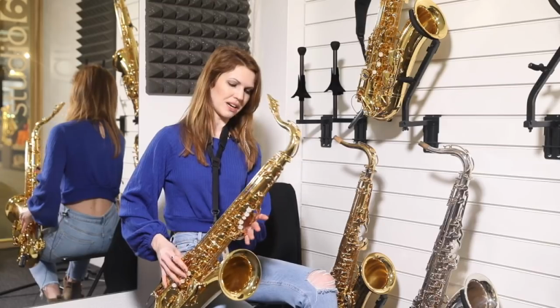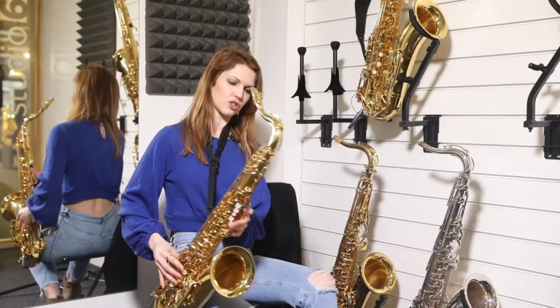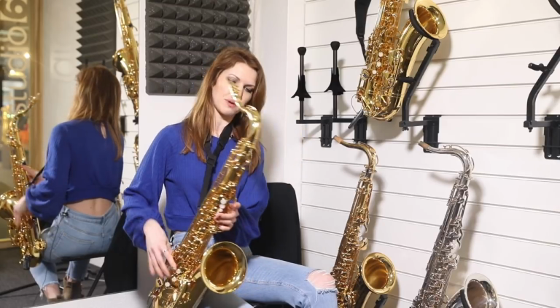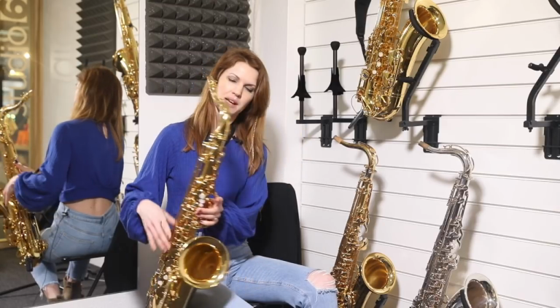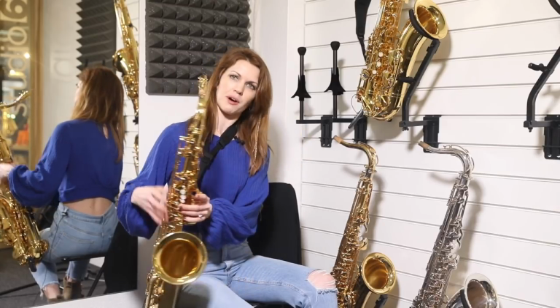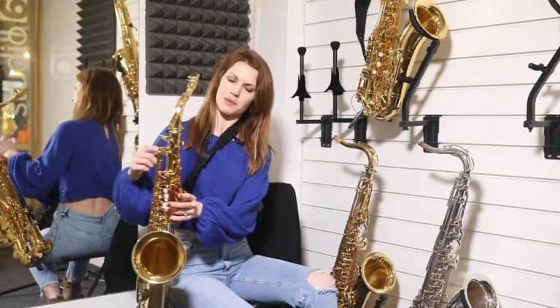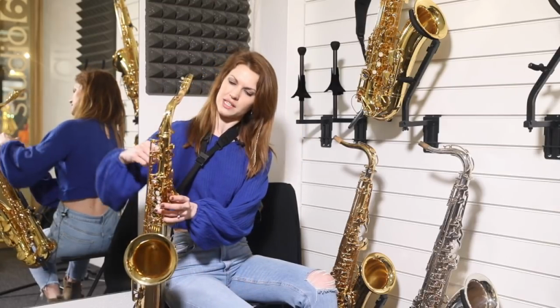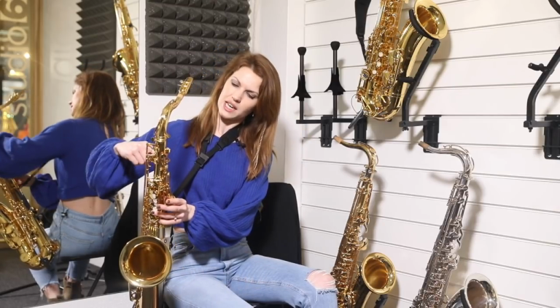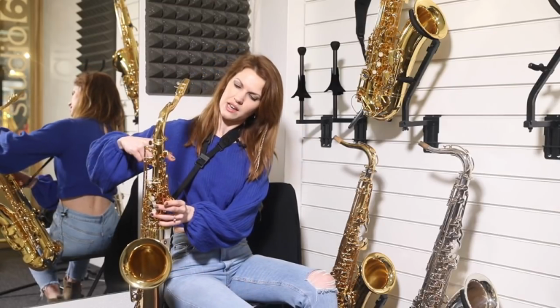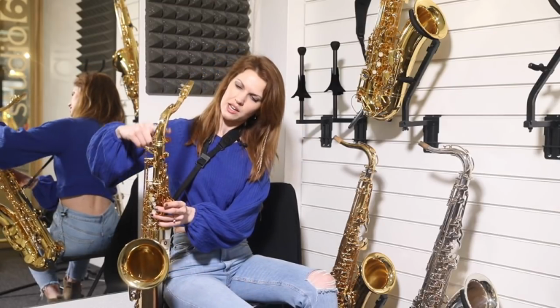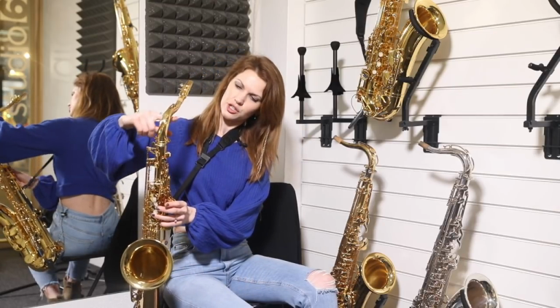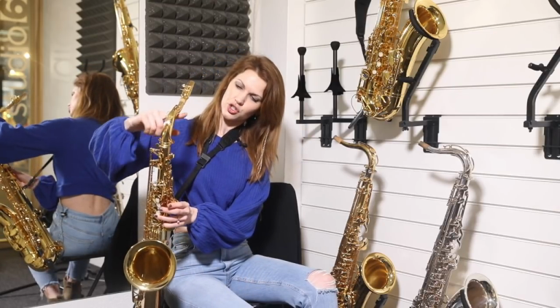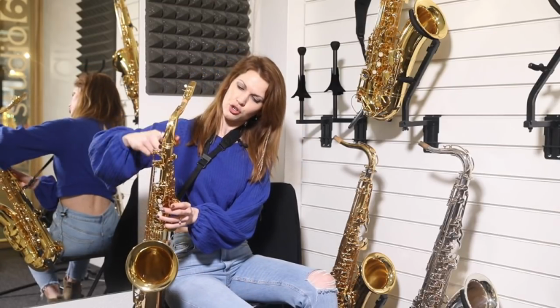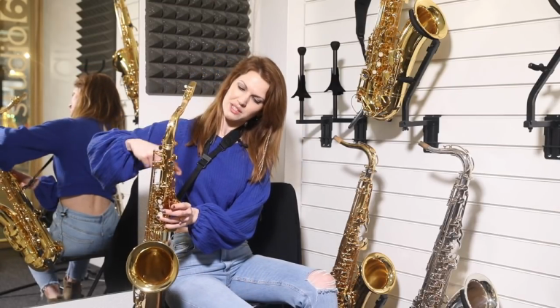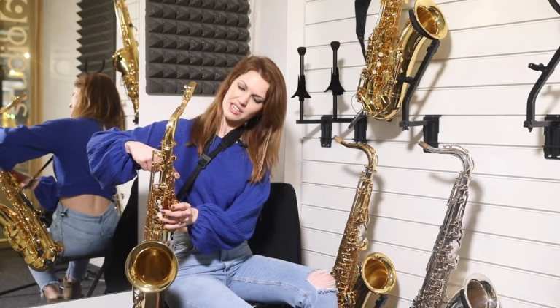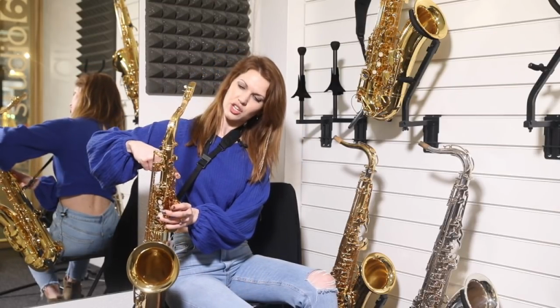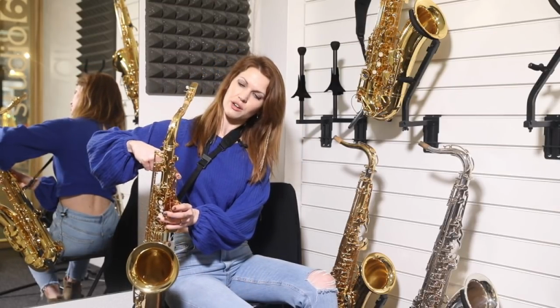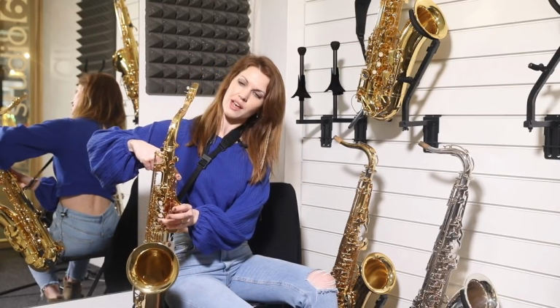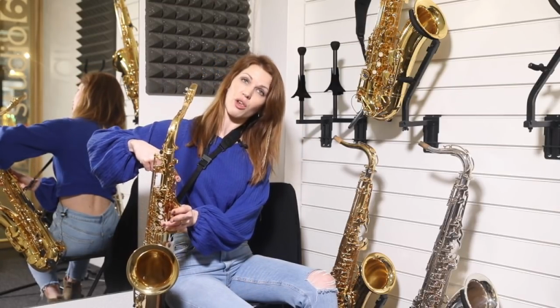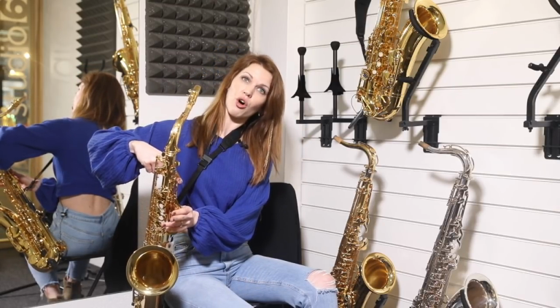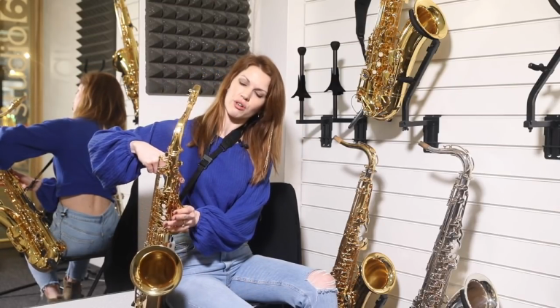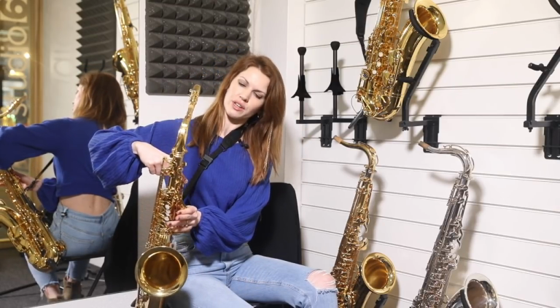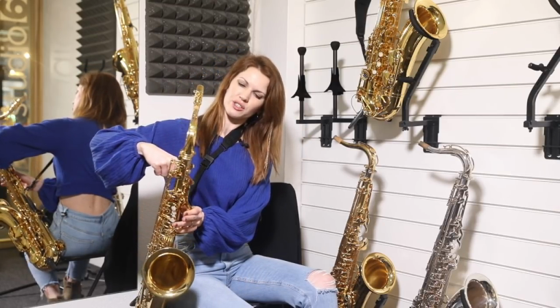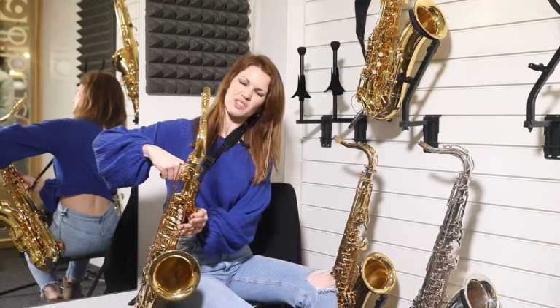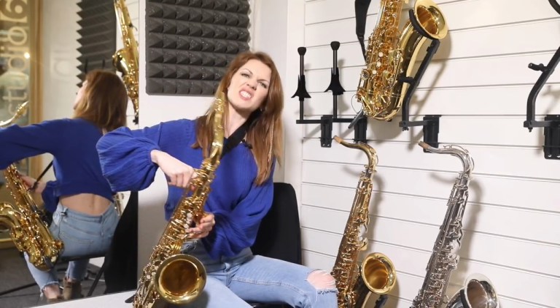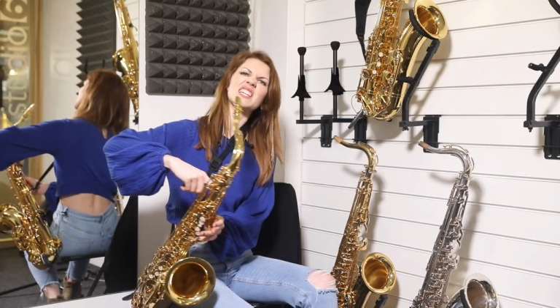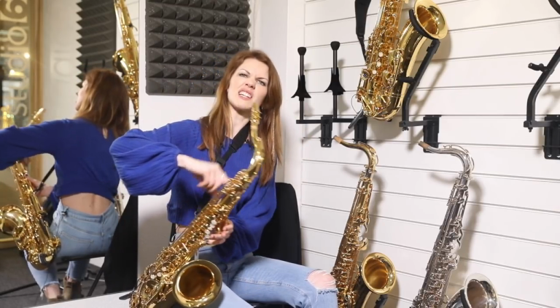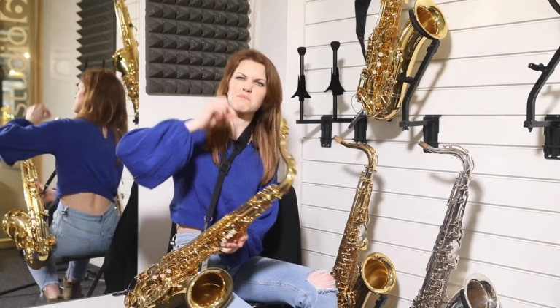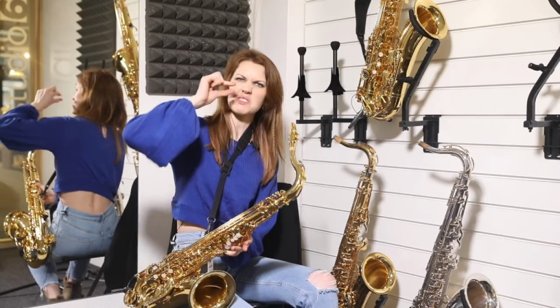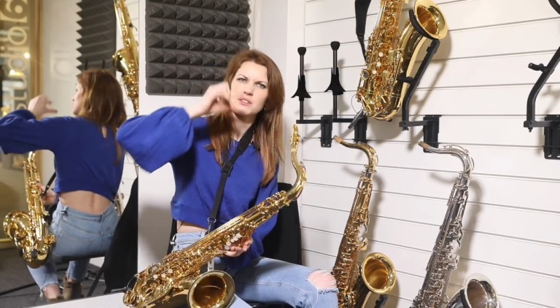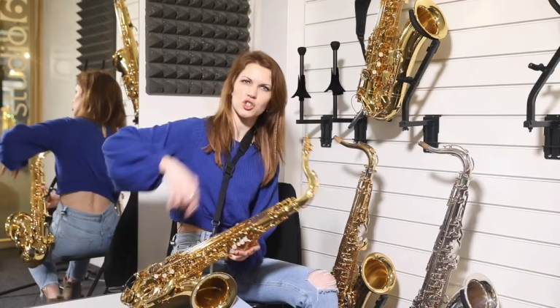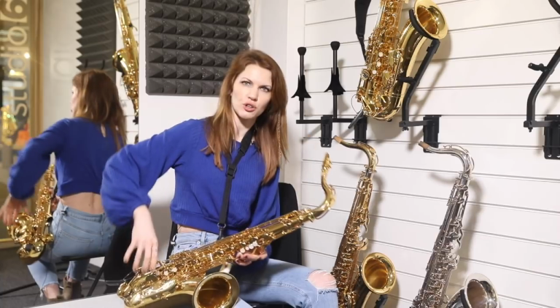It also warms up the sound because you've got more tone going through the saxophone — you're covering up more of the holes, so it's not quite so thin. If you imagine you're playing a palm key D, the tube is literally only that long, so it's a teeny little tube.